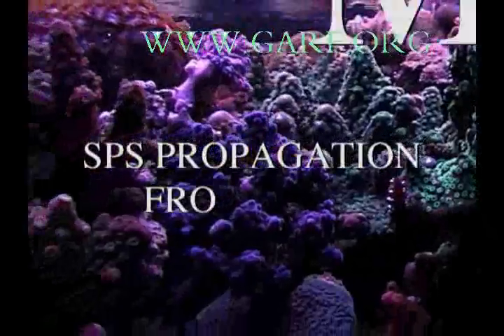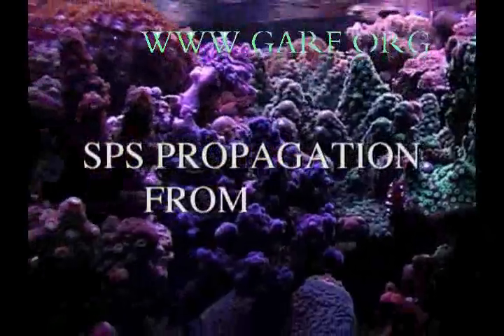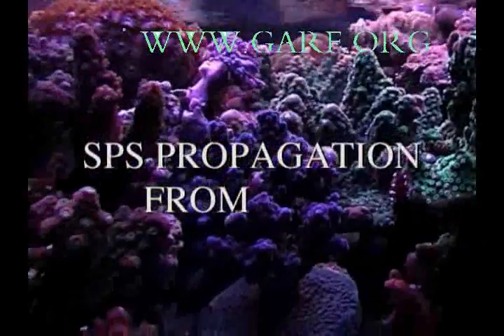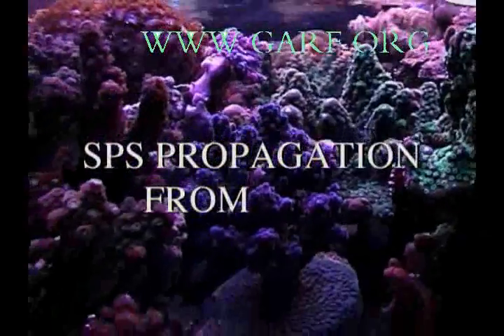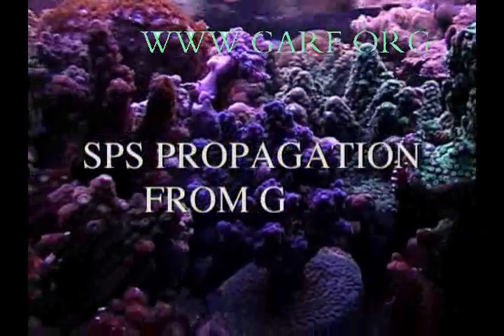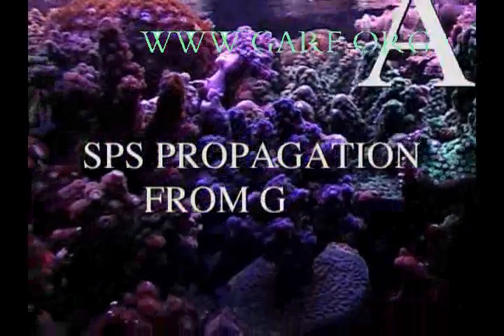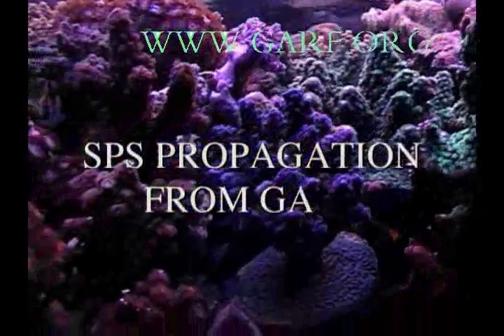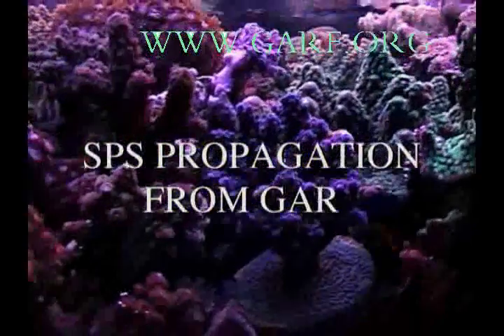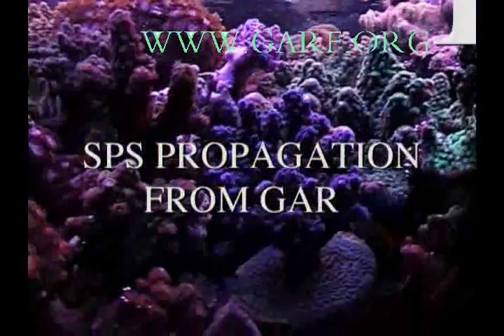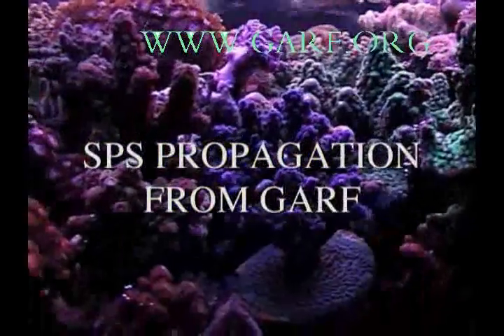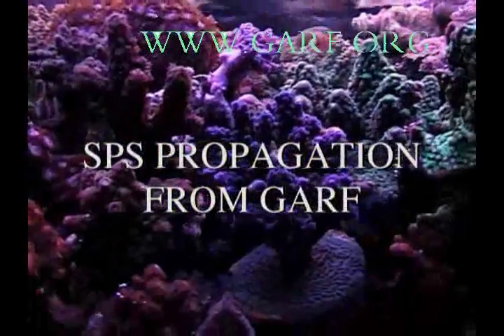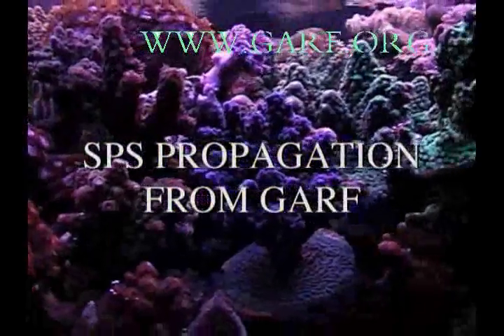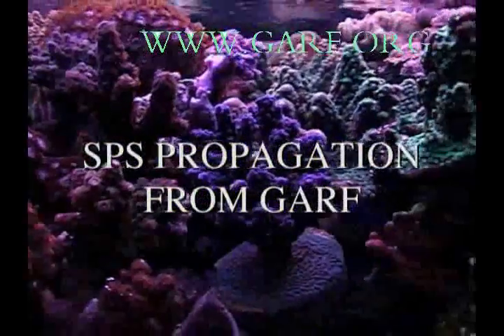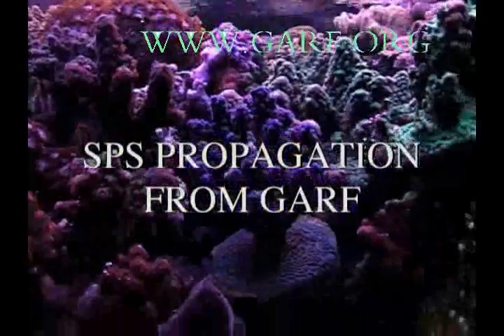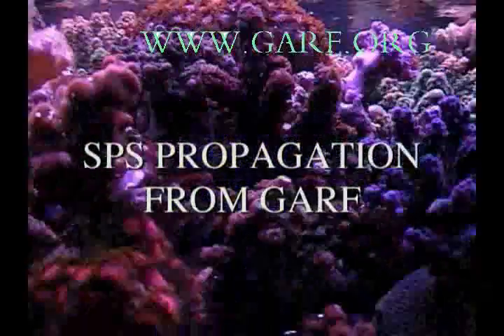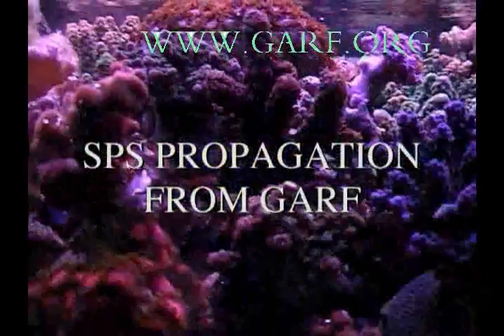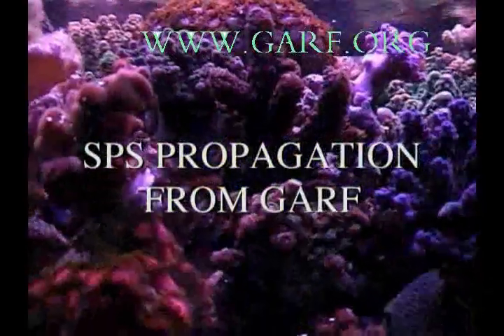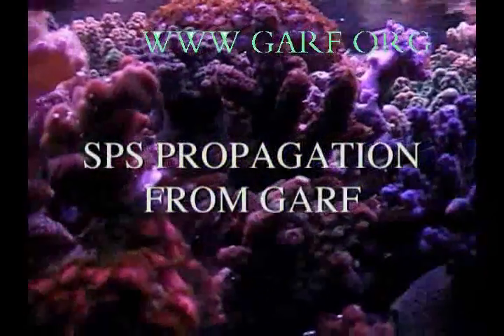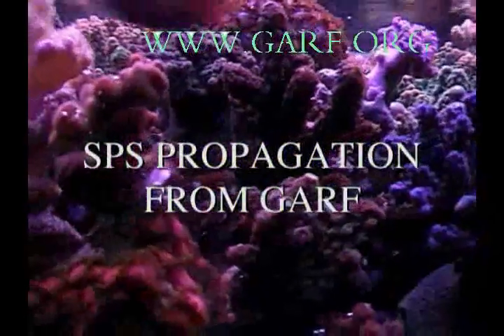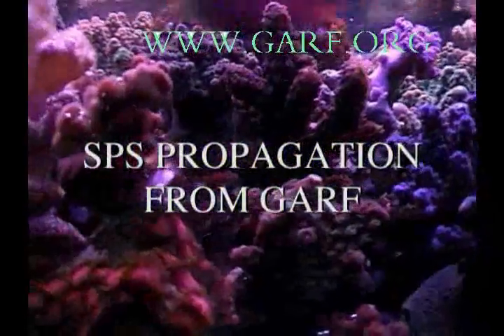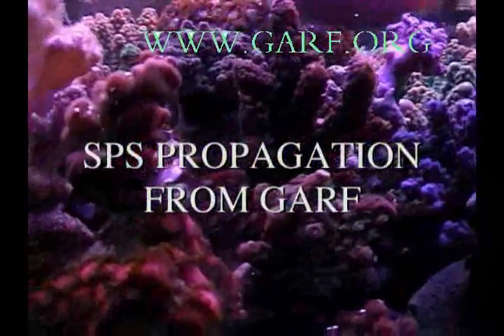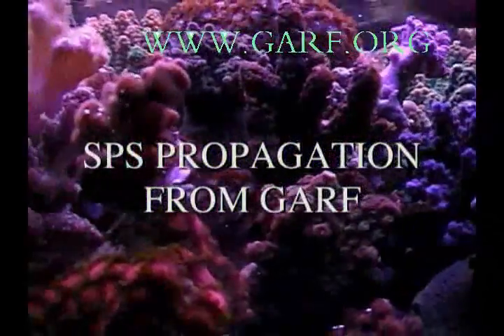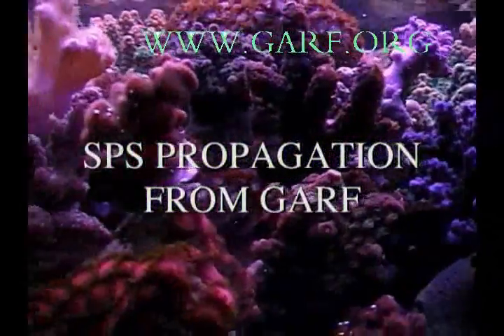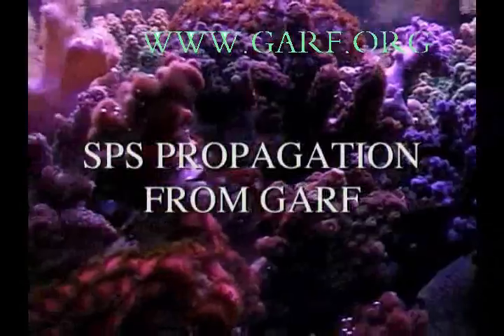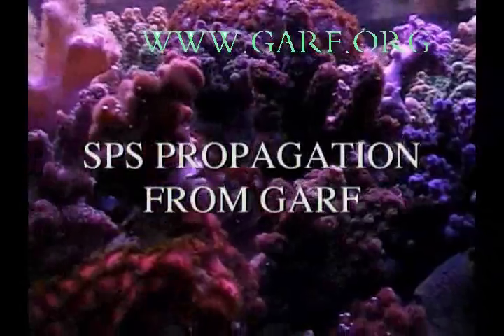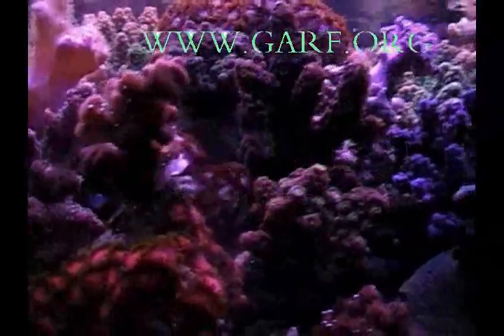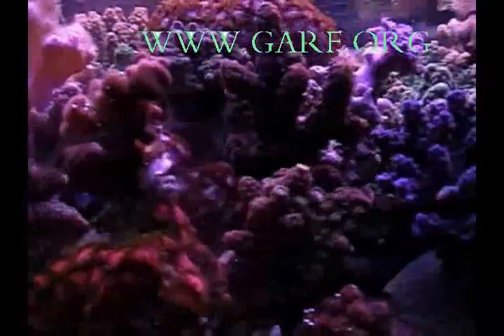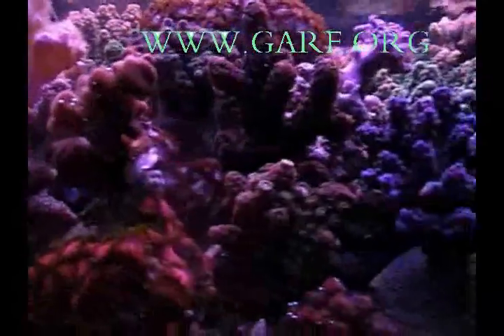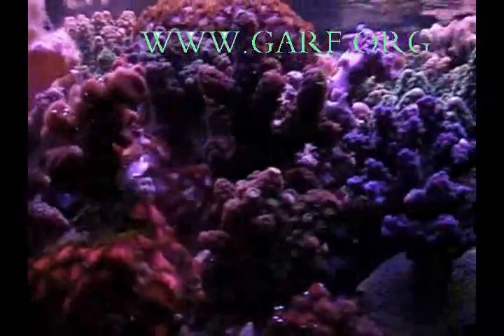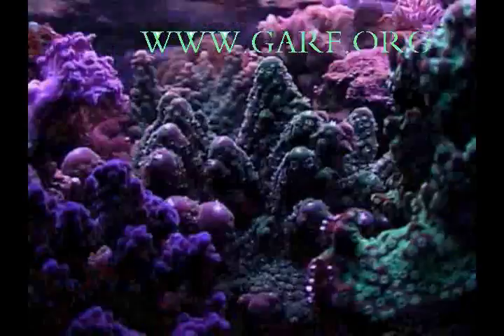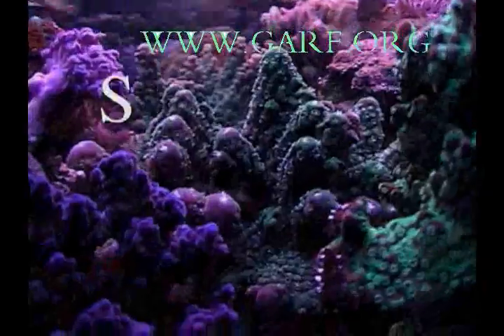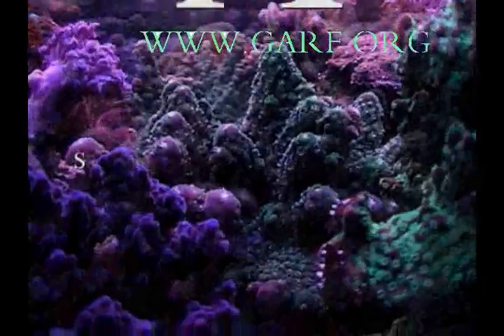SPS Propagation, presented by Geothermal Aquaculture Research Foundation in Boise, Idaho.